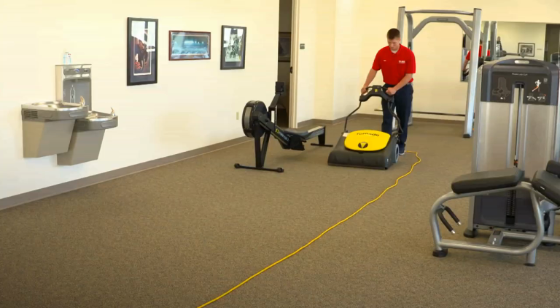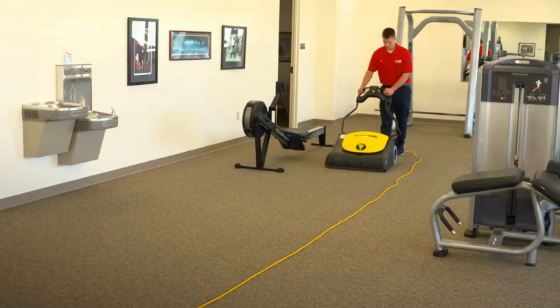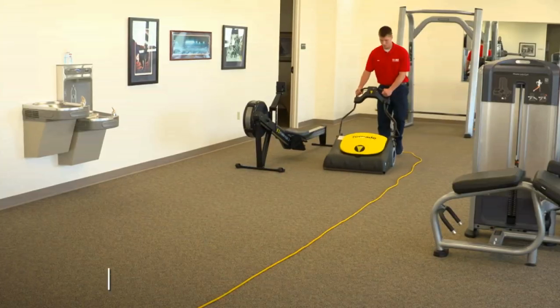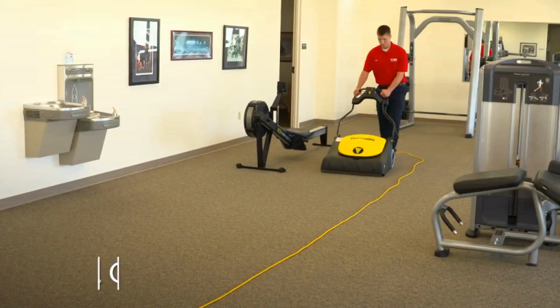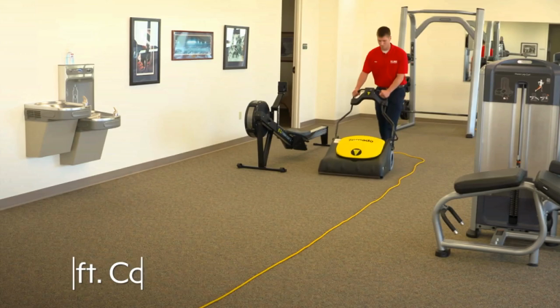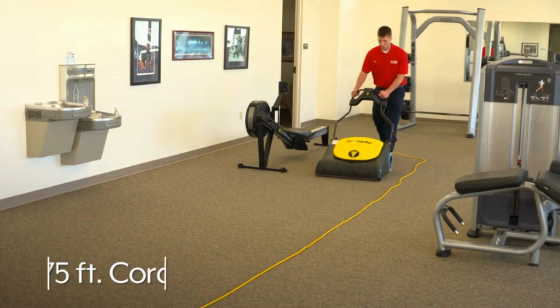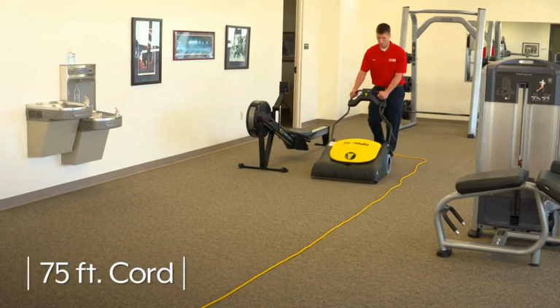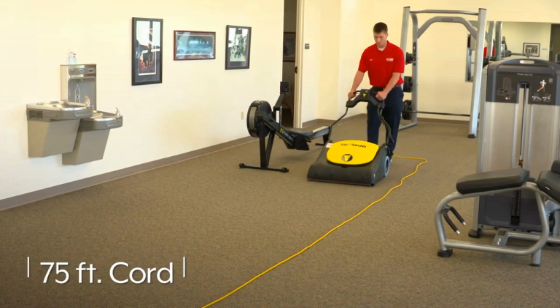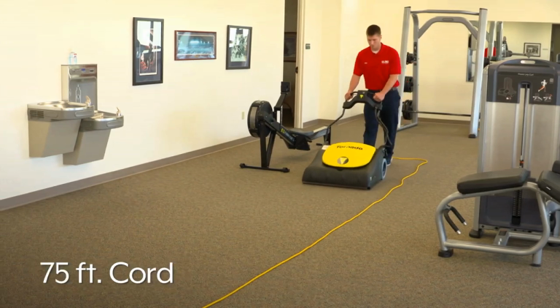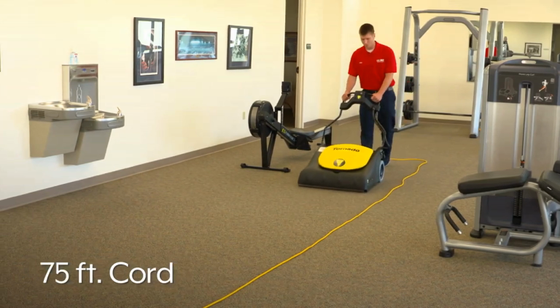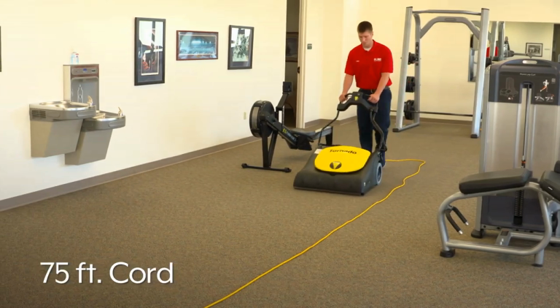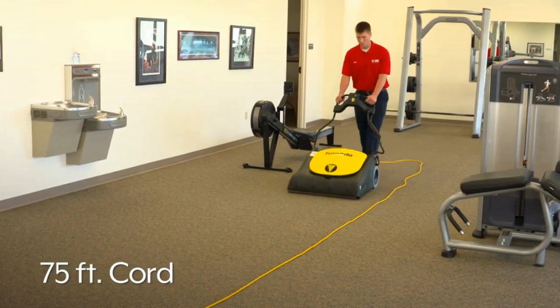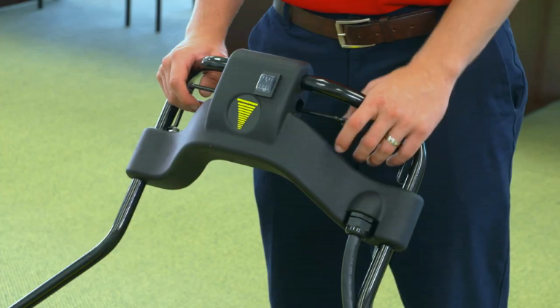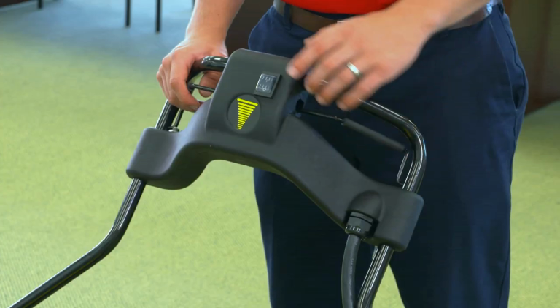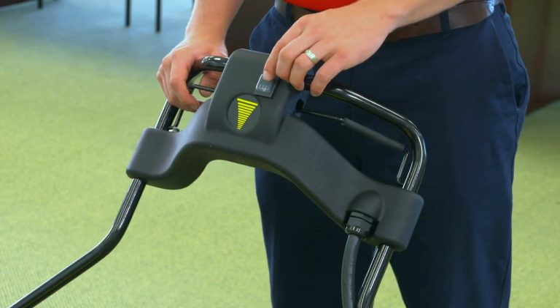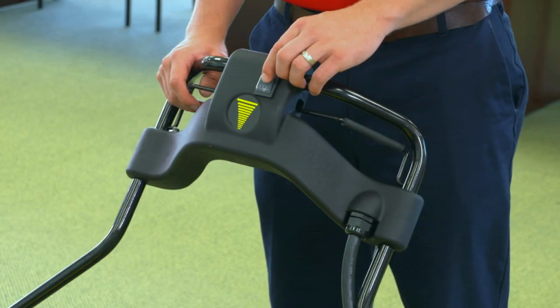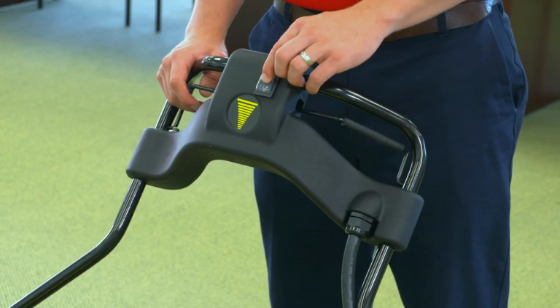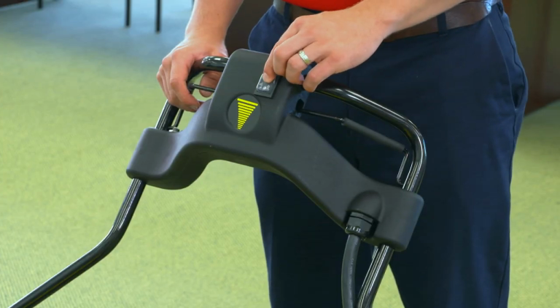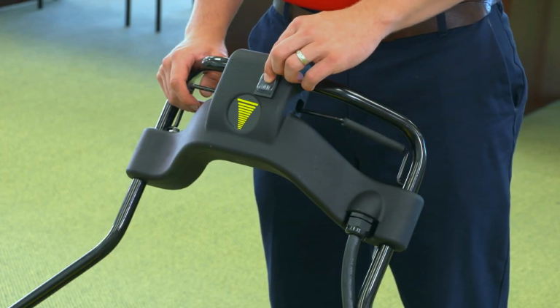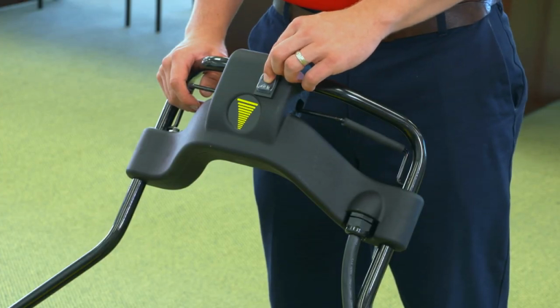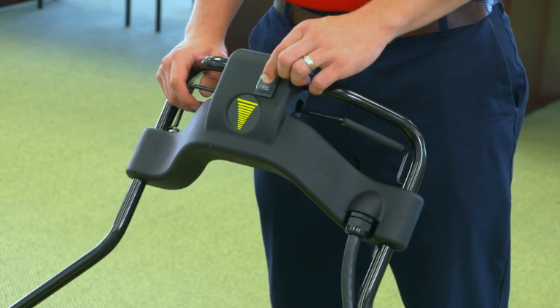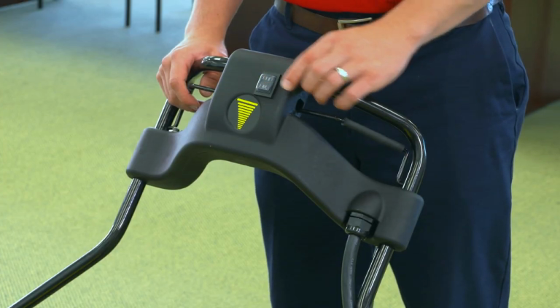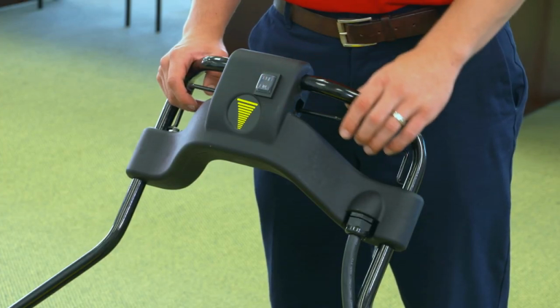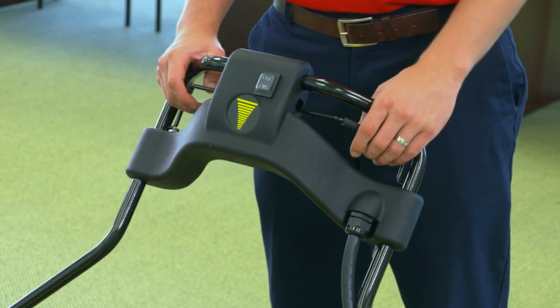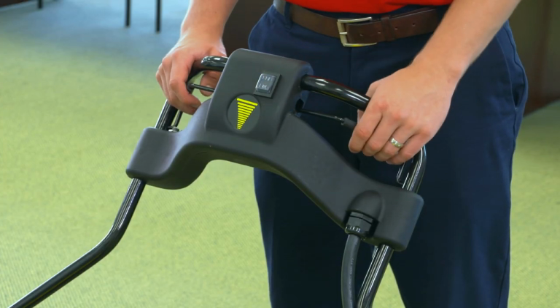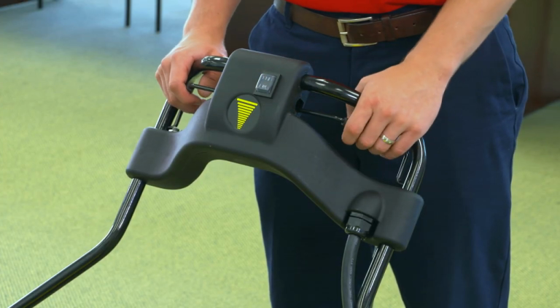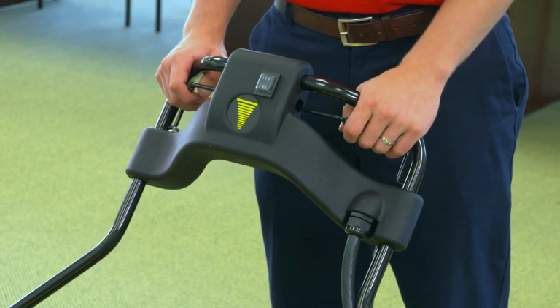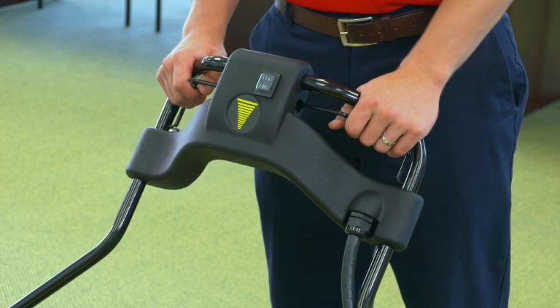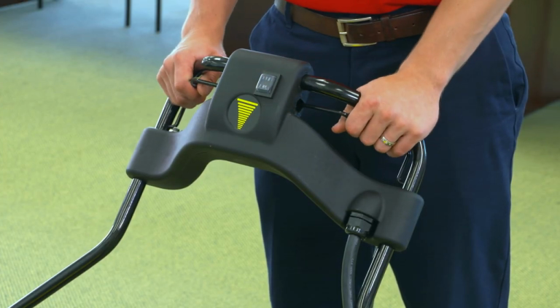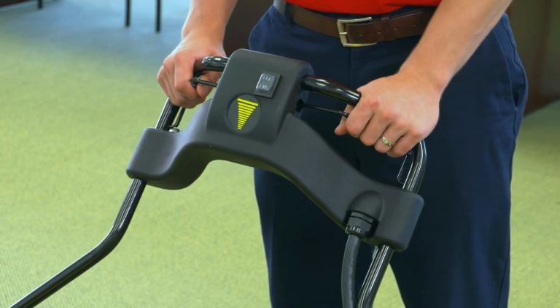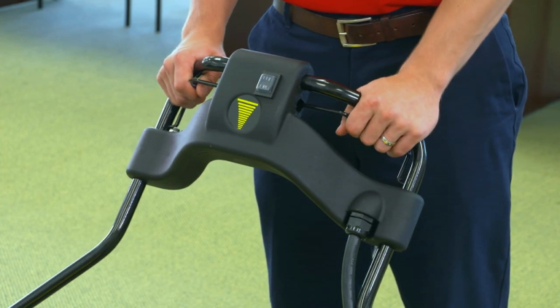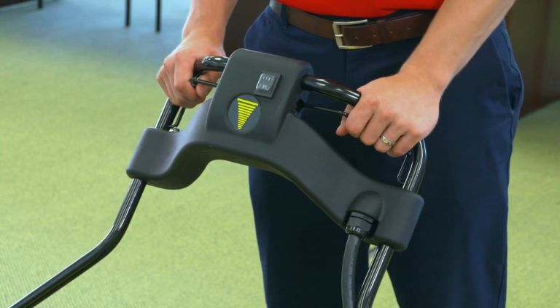Simply plug in the 75-foot cord, push the start button on the handle, and squeeze the brush start triggers.